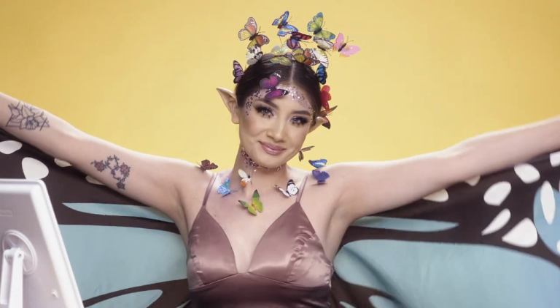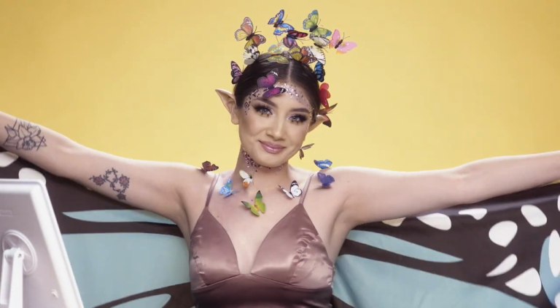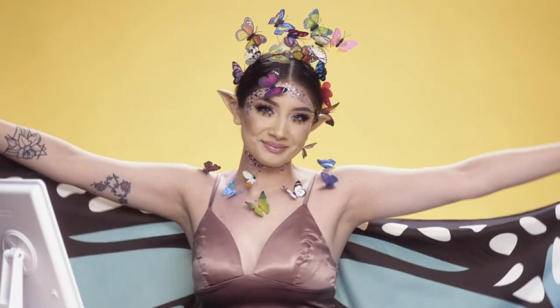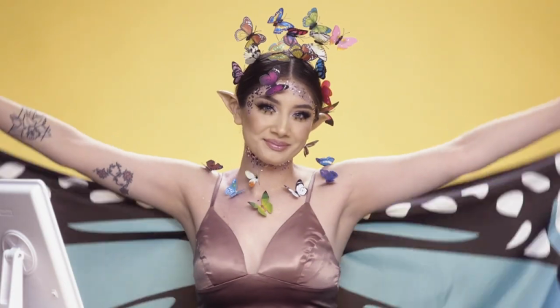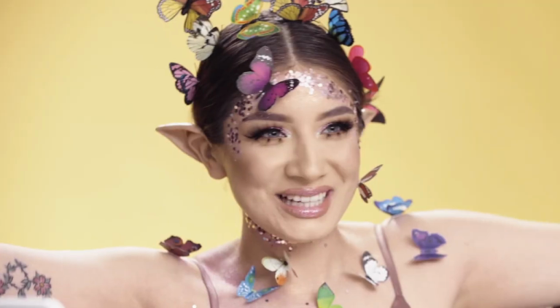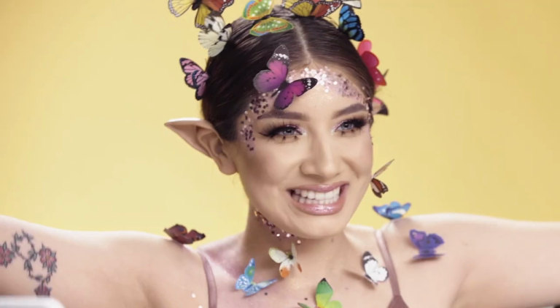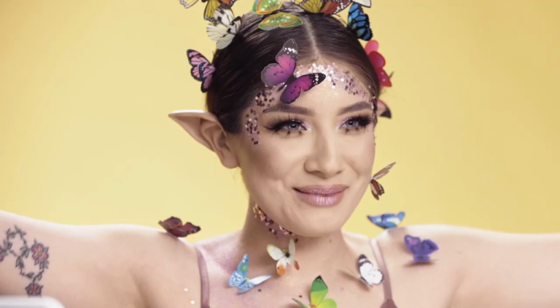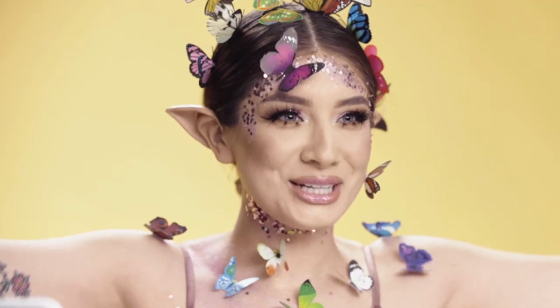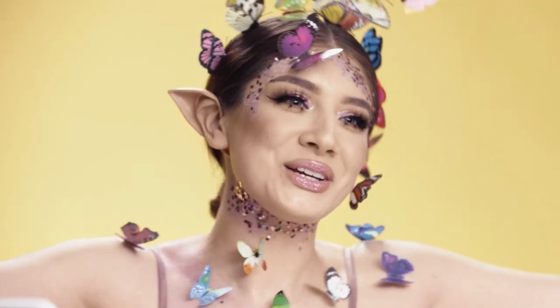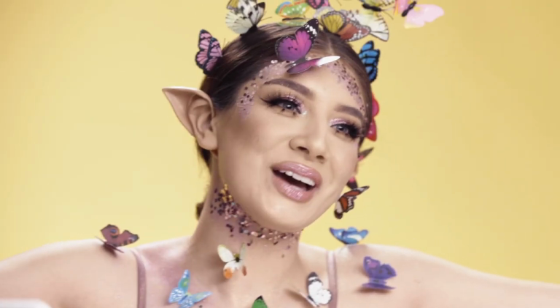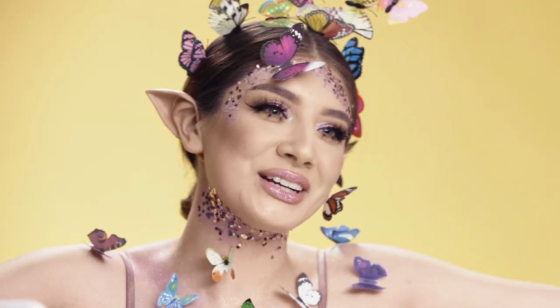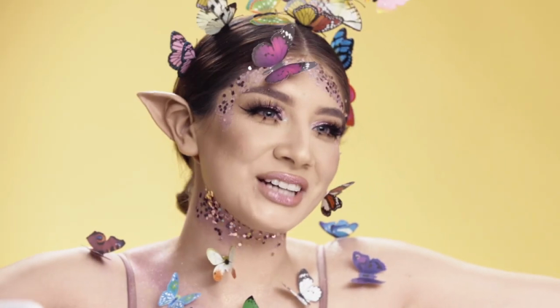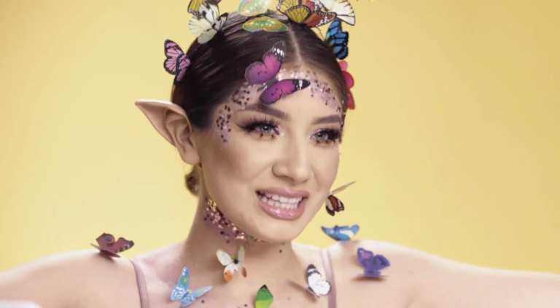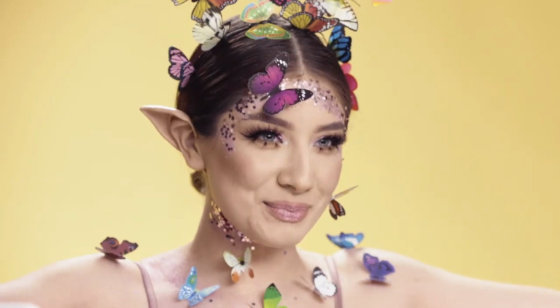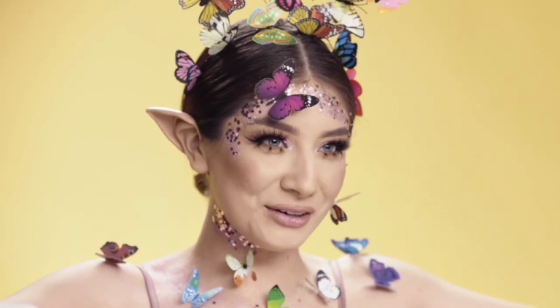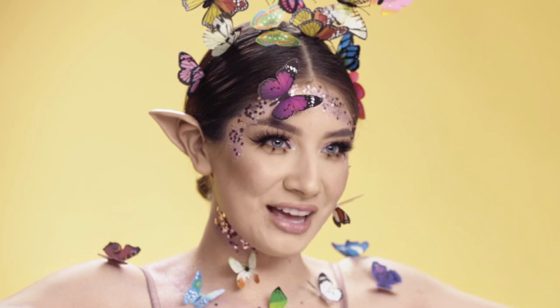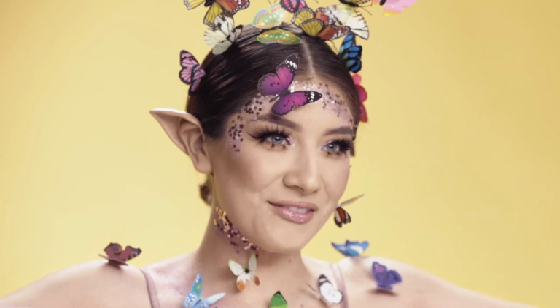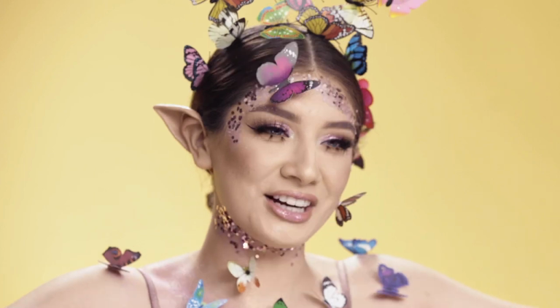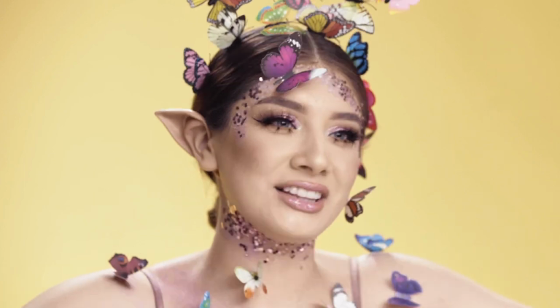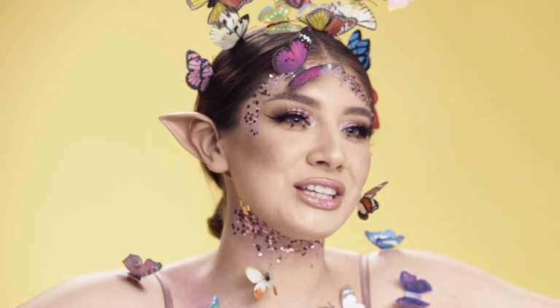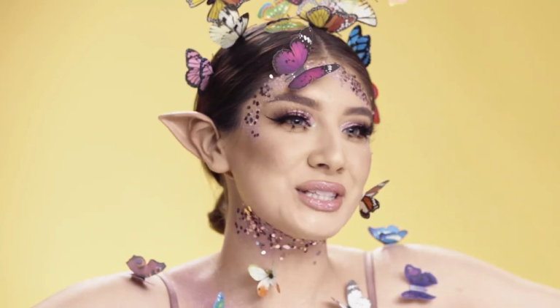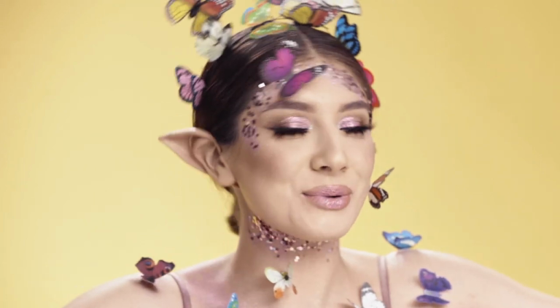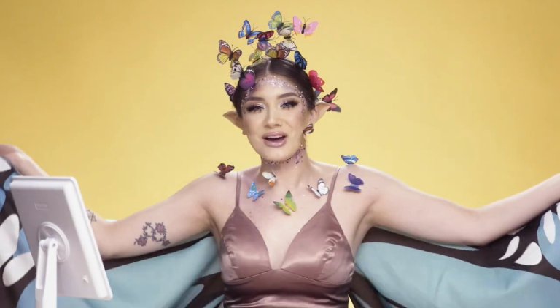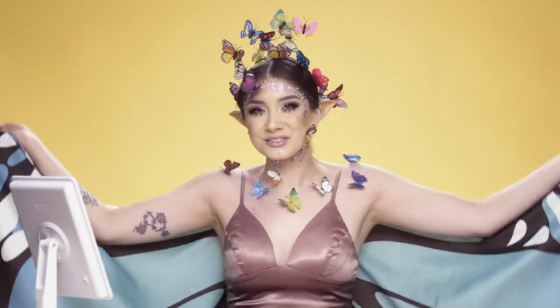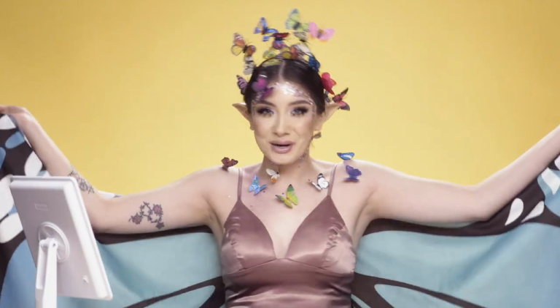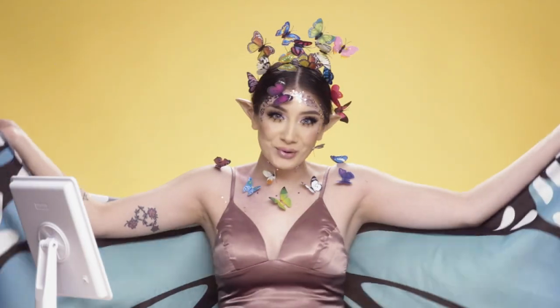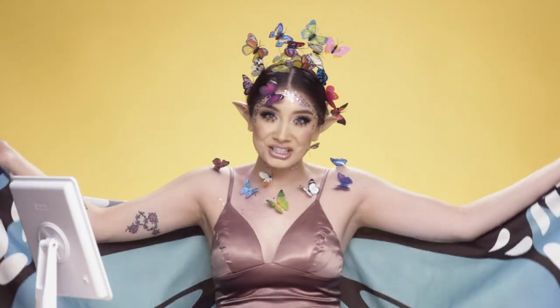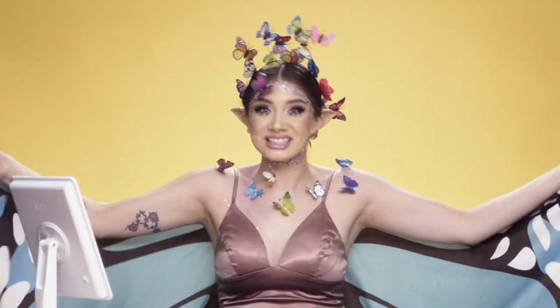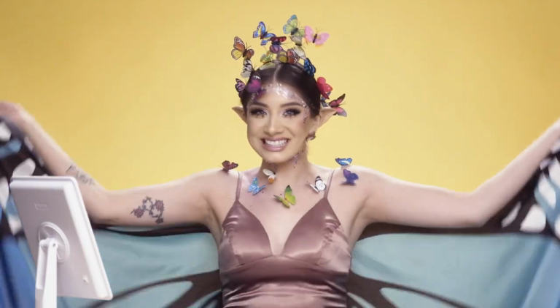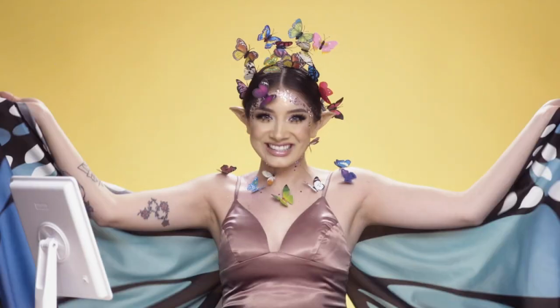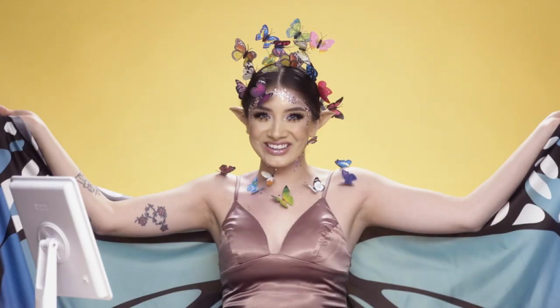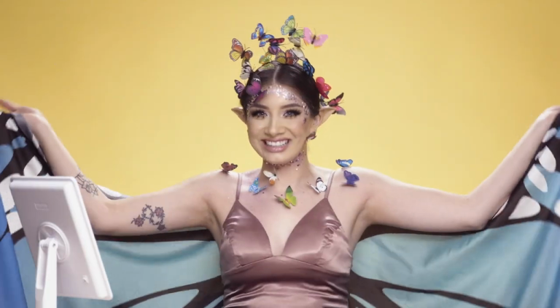Hello everyone! Today I'm going to show you how to create this butterfly fairy look using products from Wish. Let's get started.